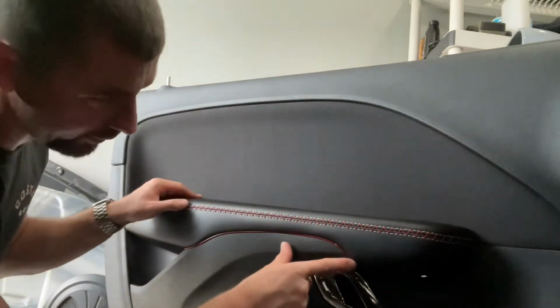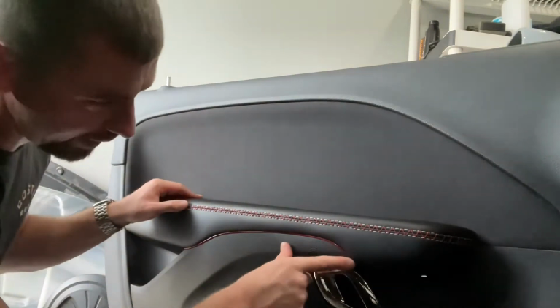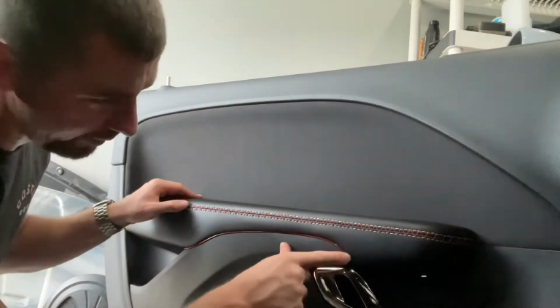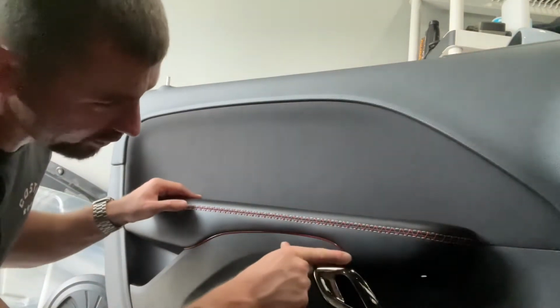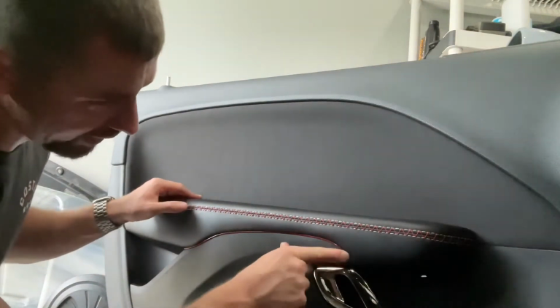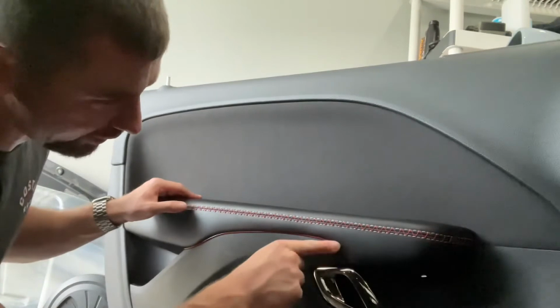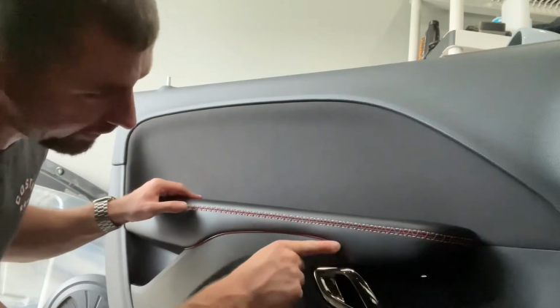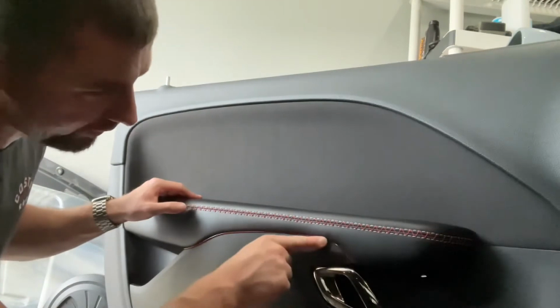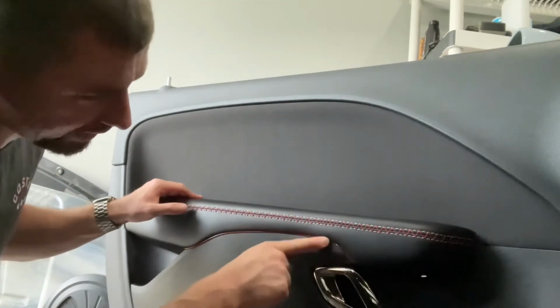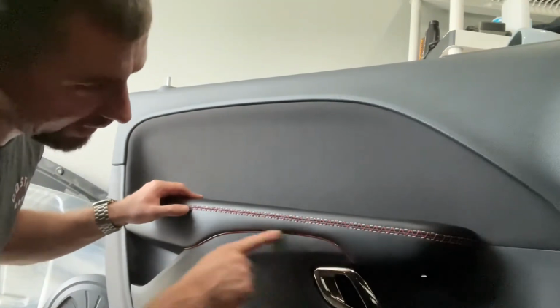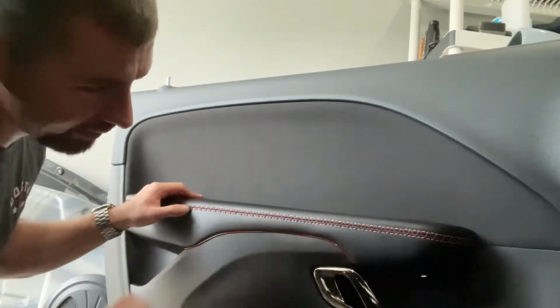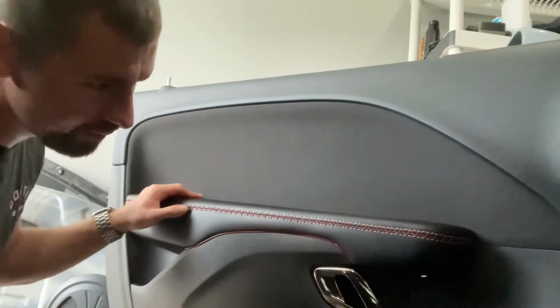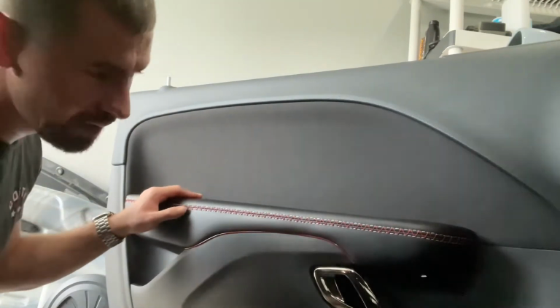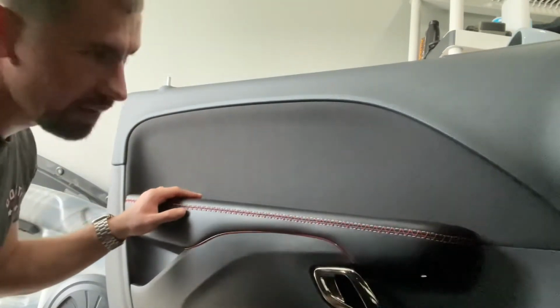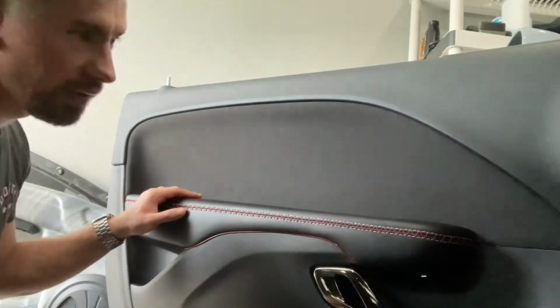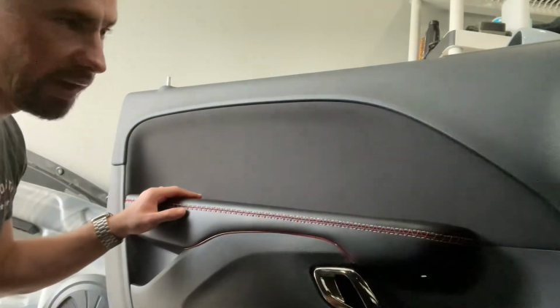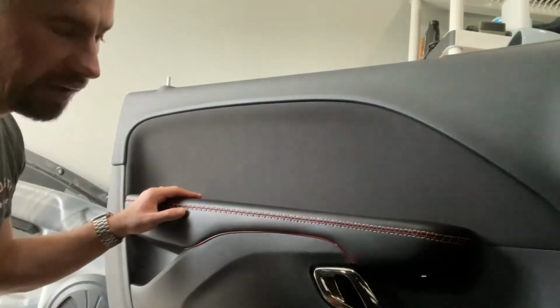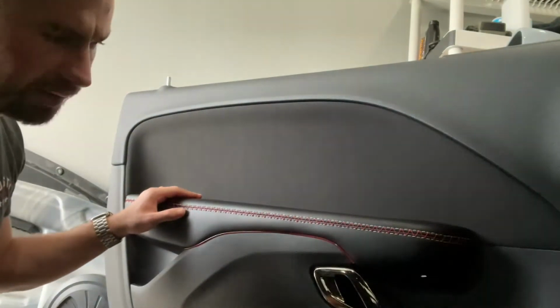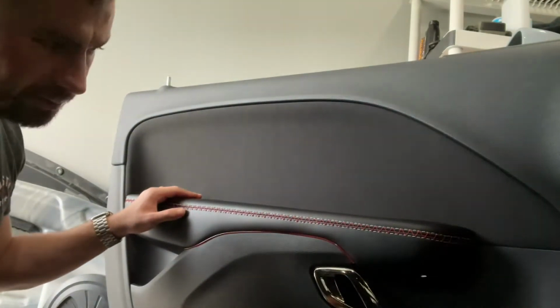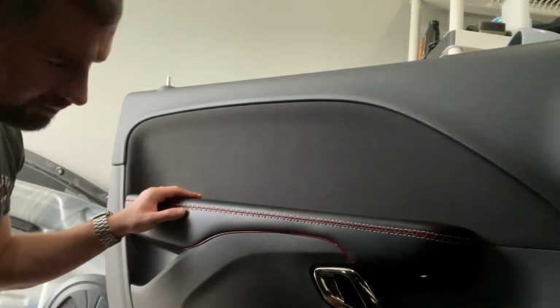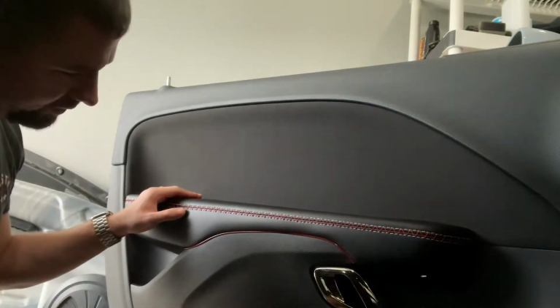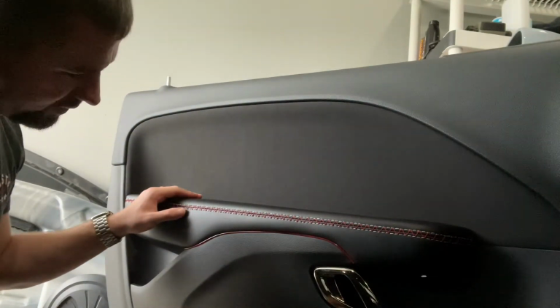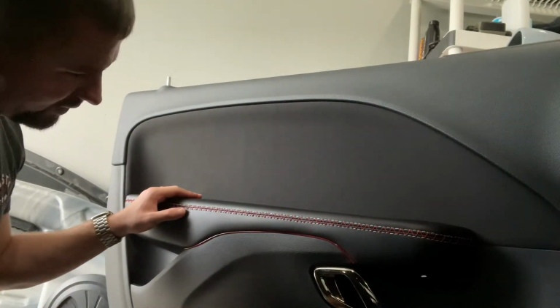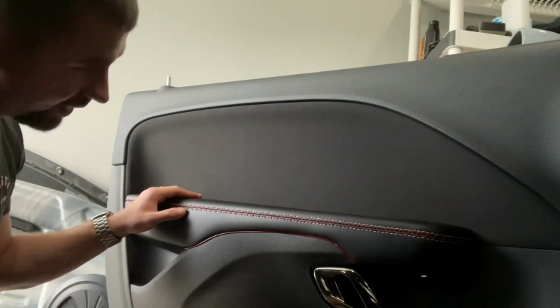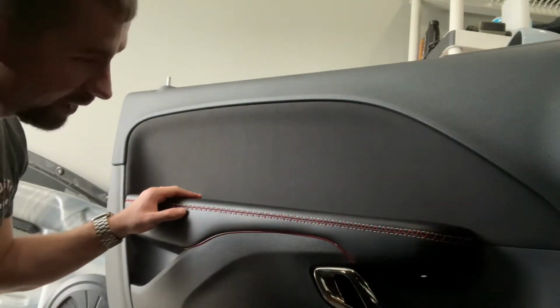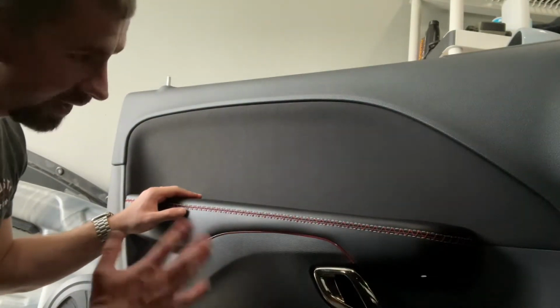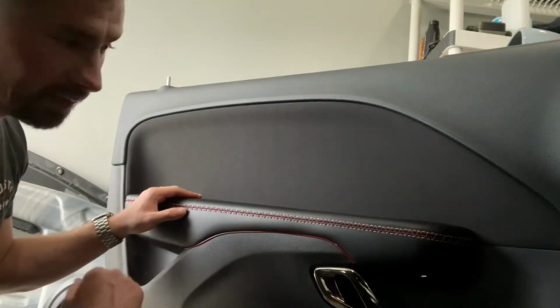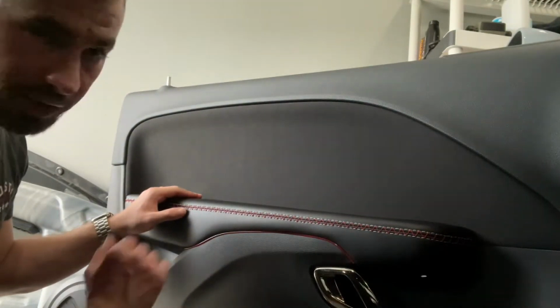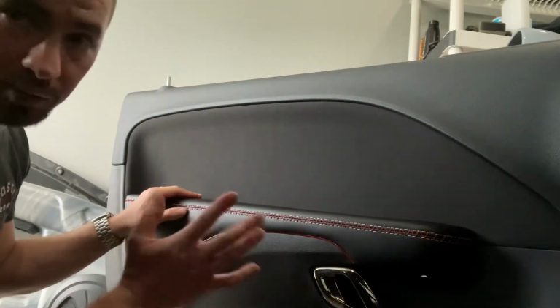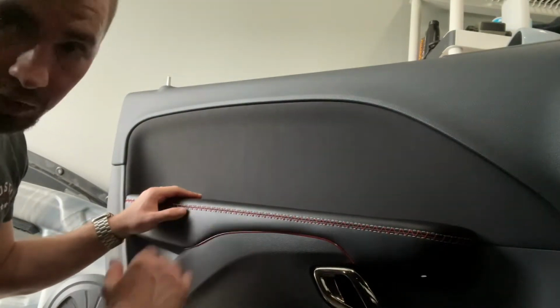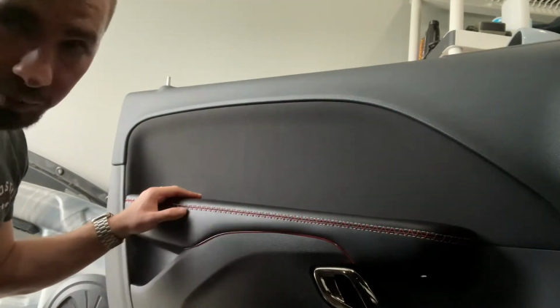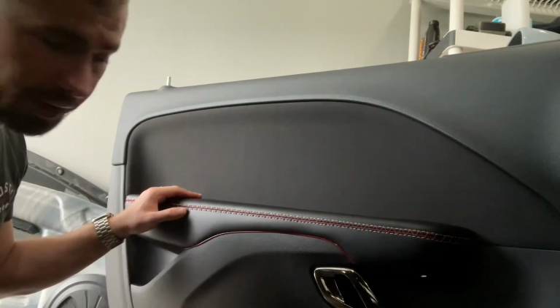For now I'm just going to fit everything and see if I like it, and then I'll go from there. If I do like it, I'll go through and glue everything.